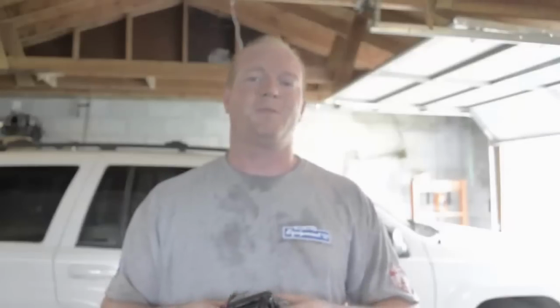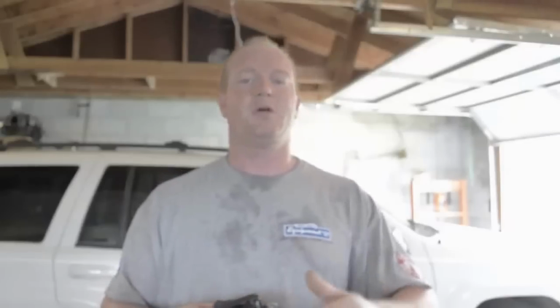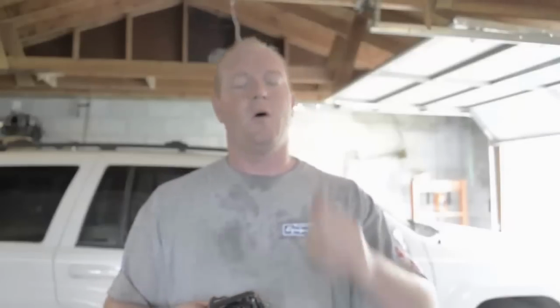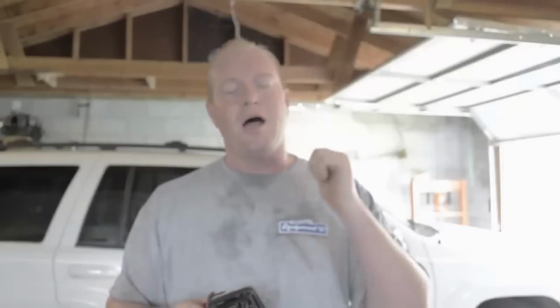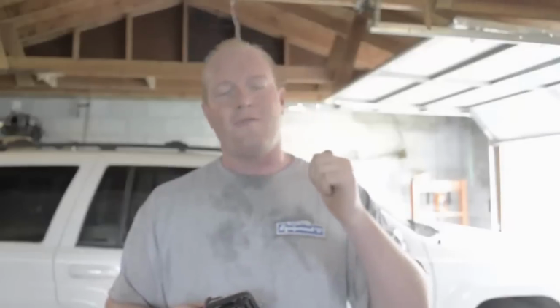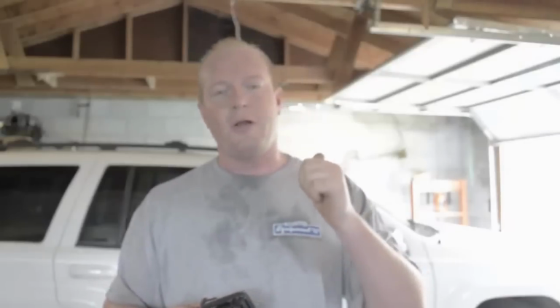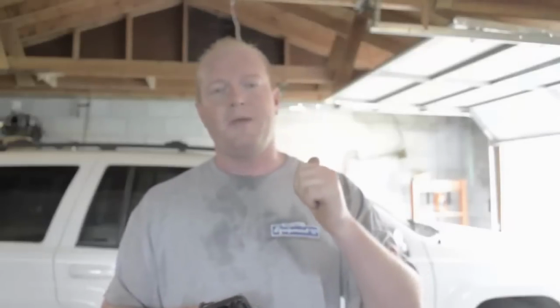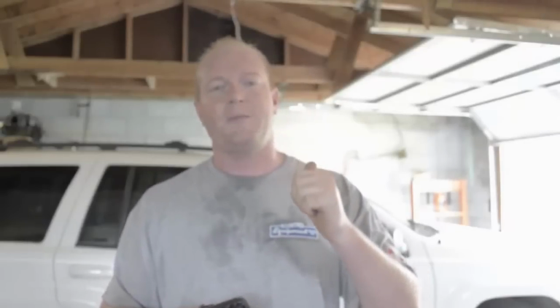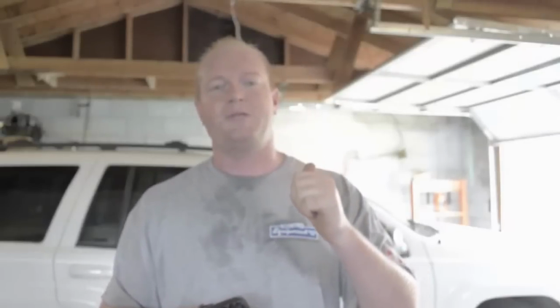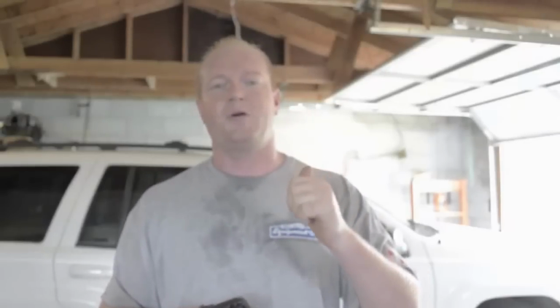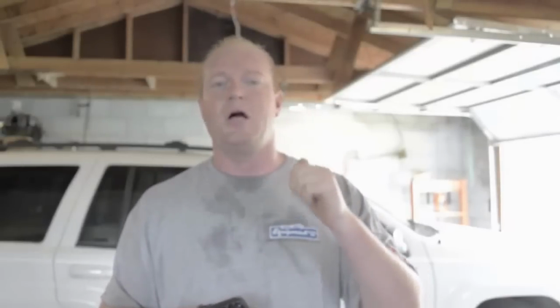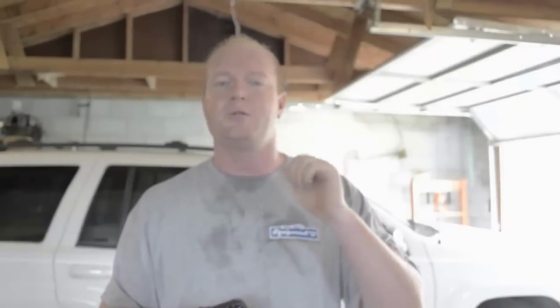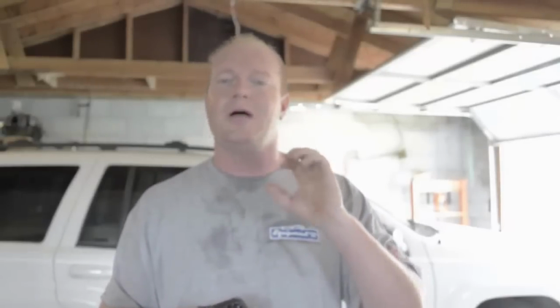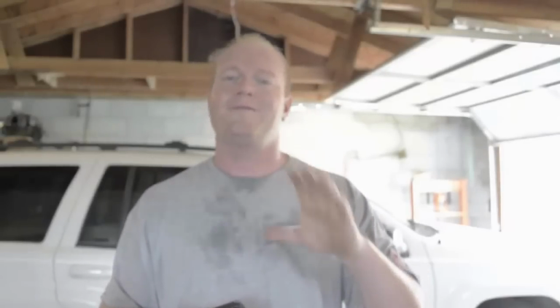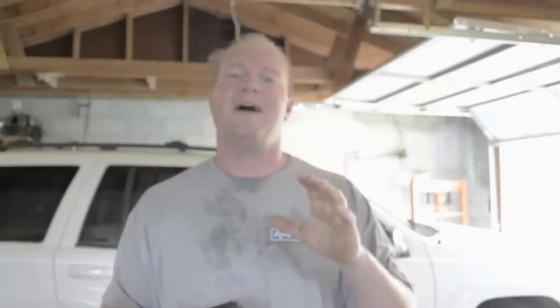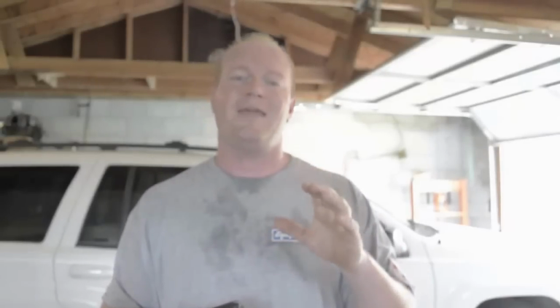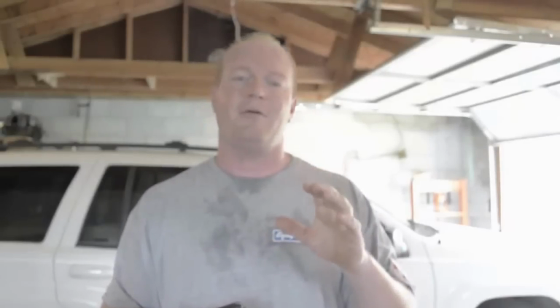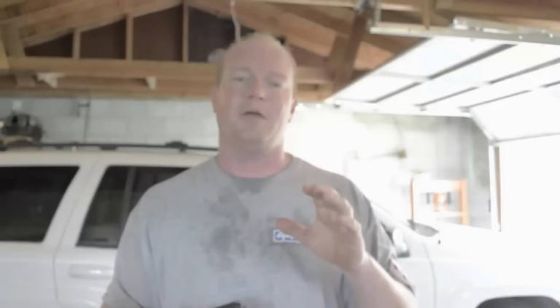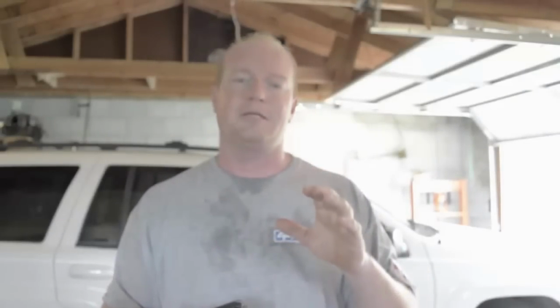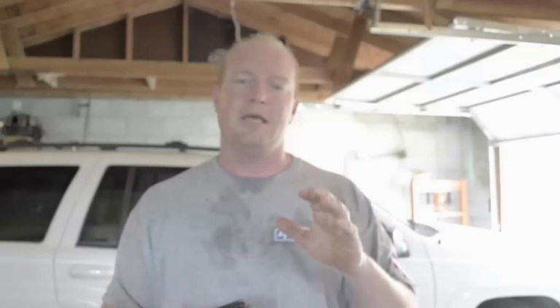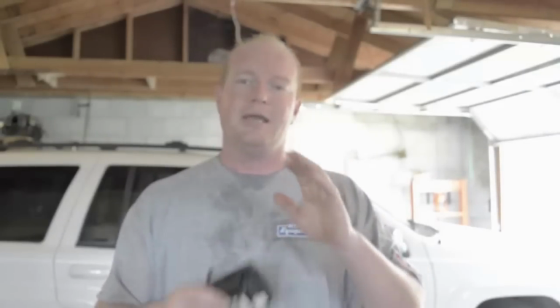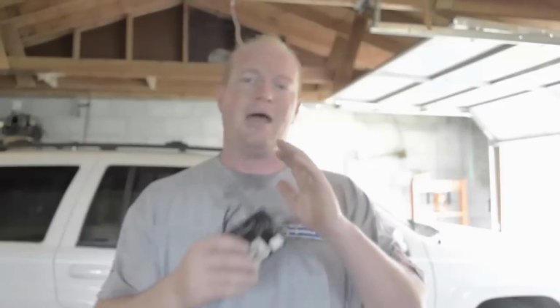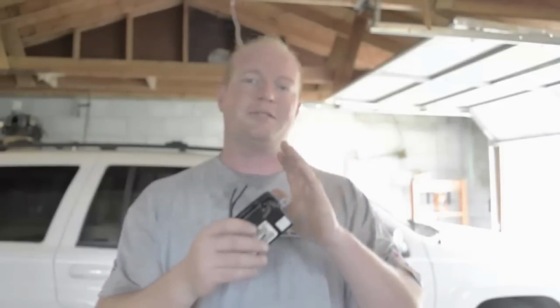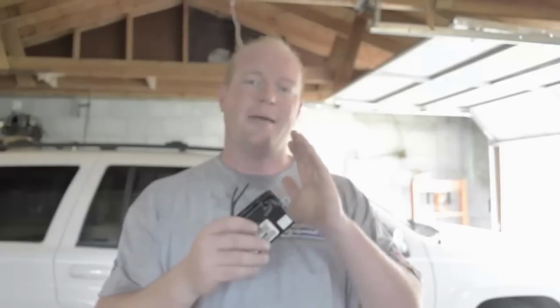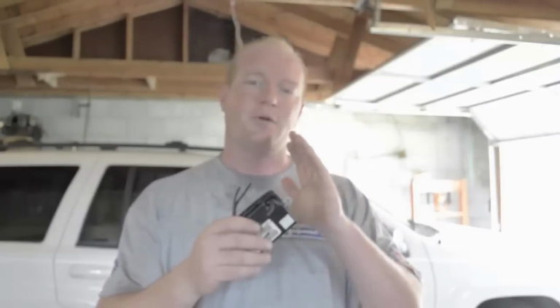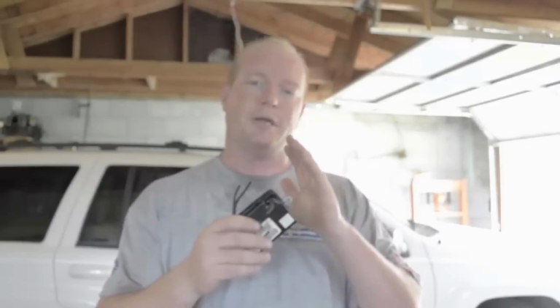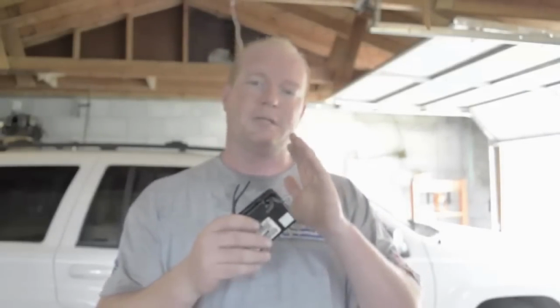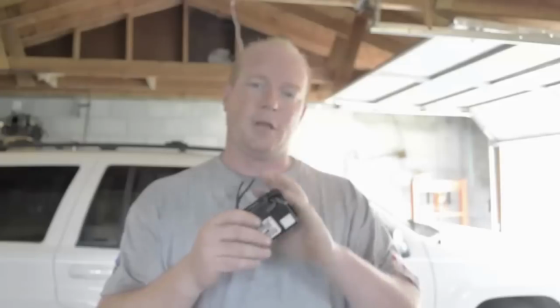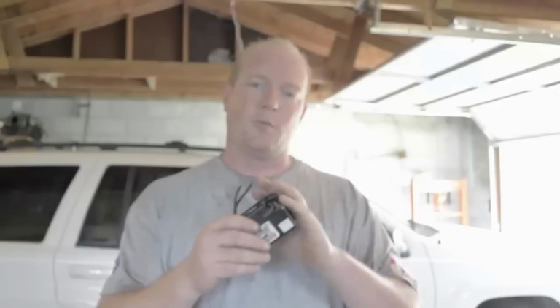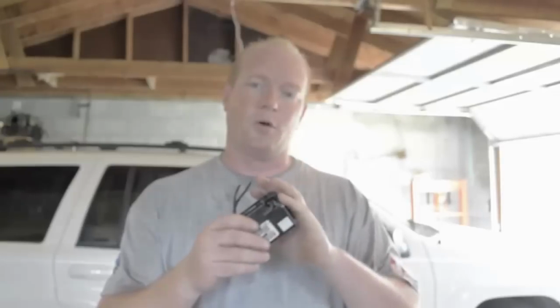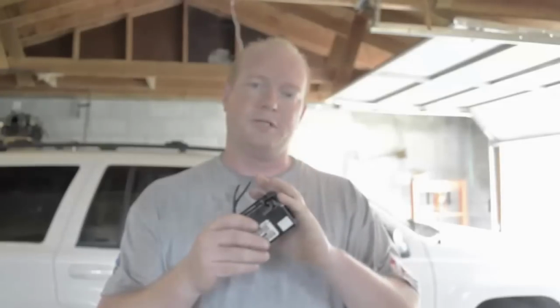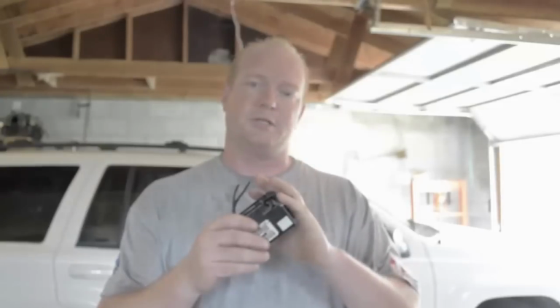I've already picked up a center console and gotten that replaced. Now it's time to replace the blower motor resistor.